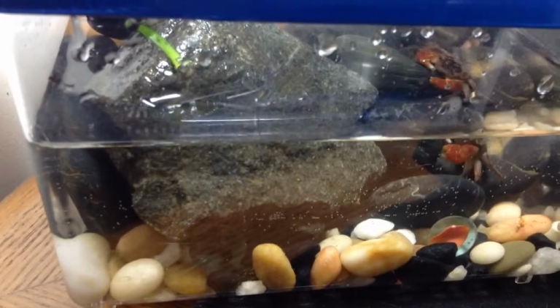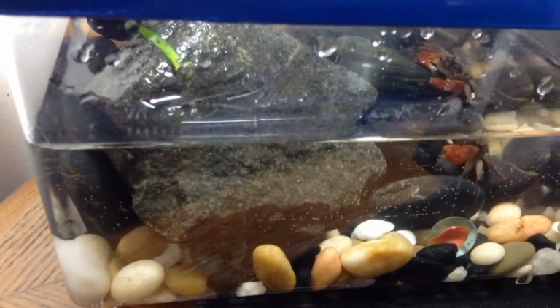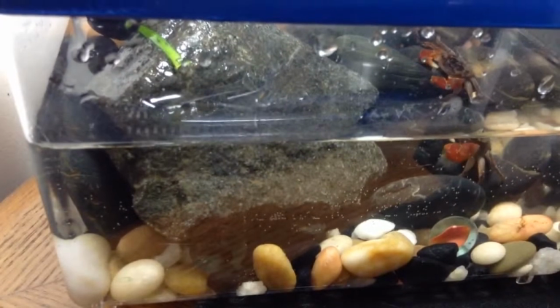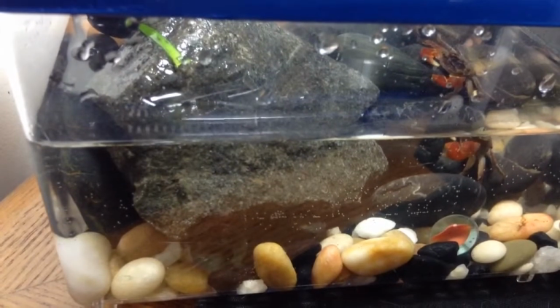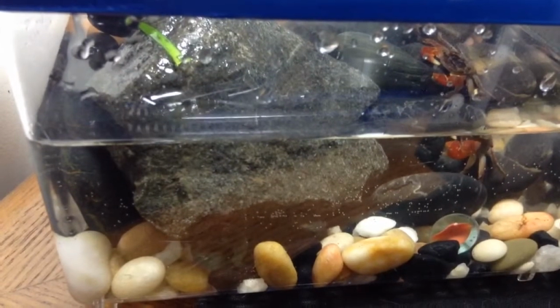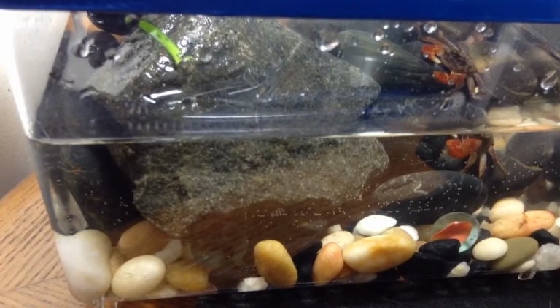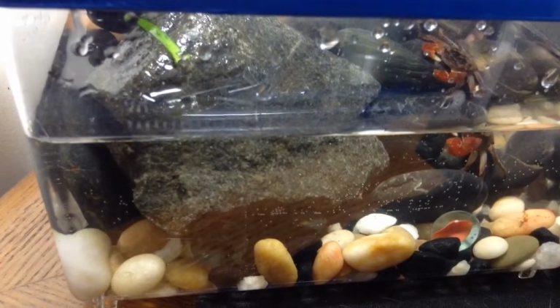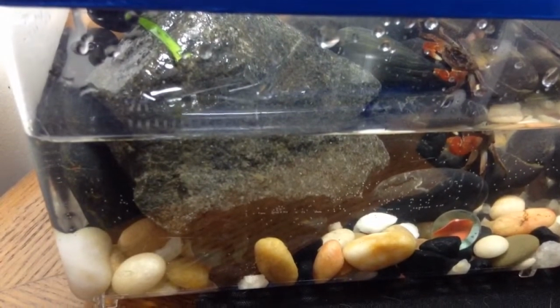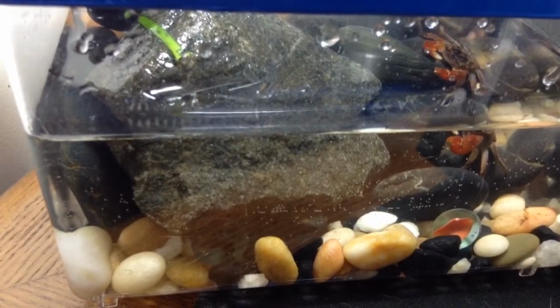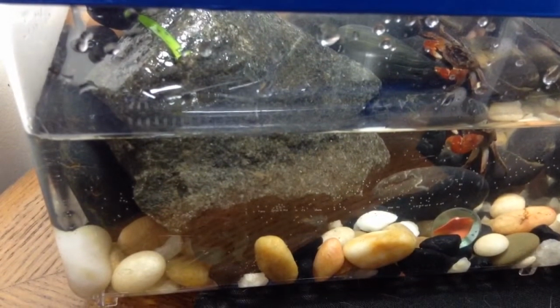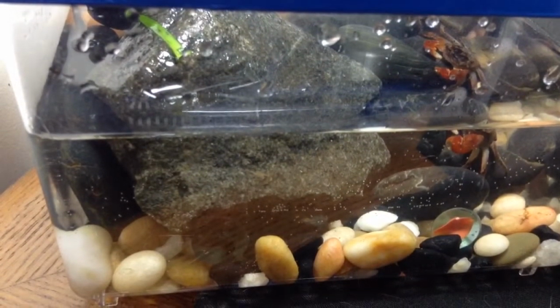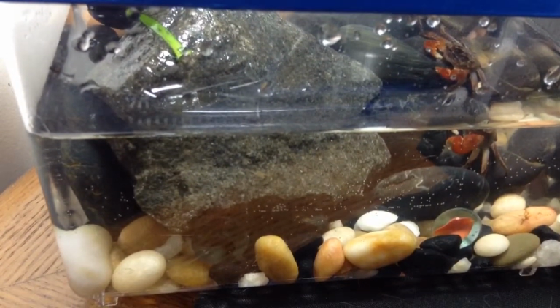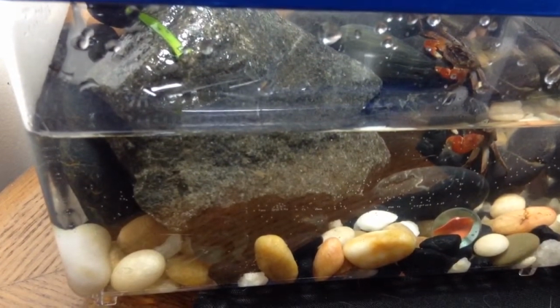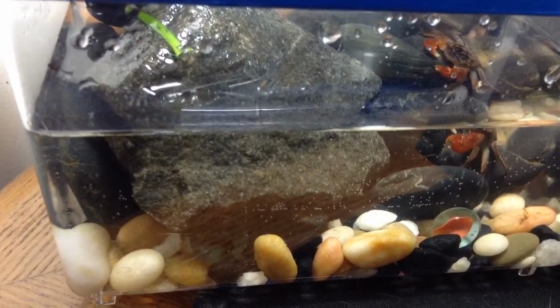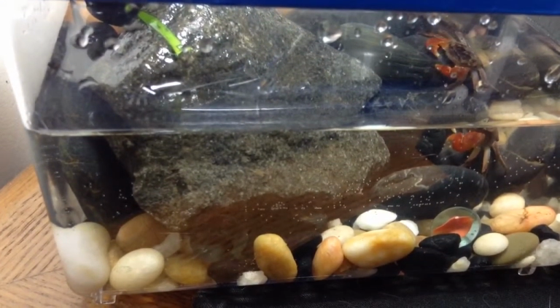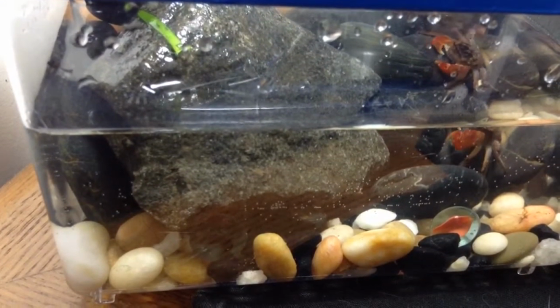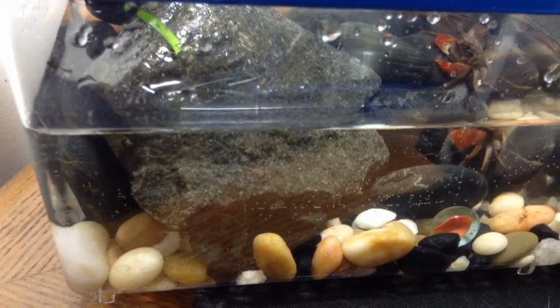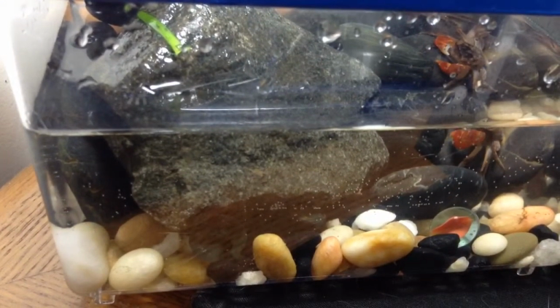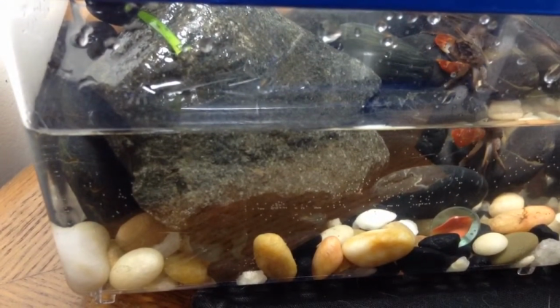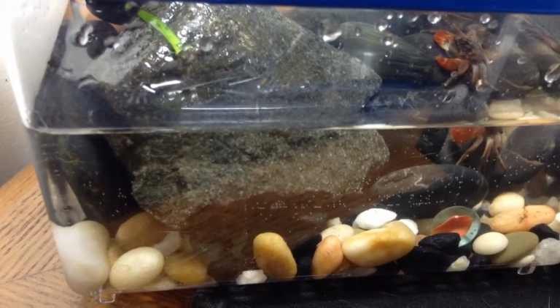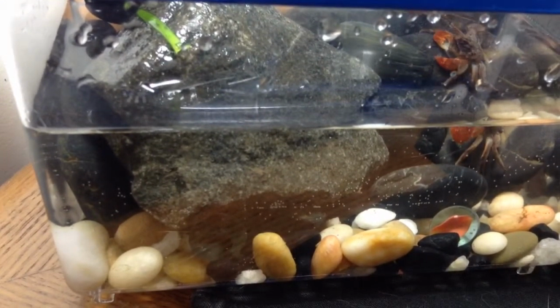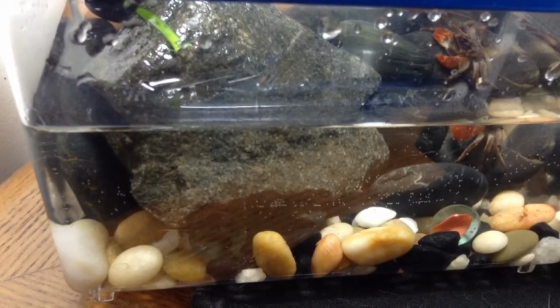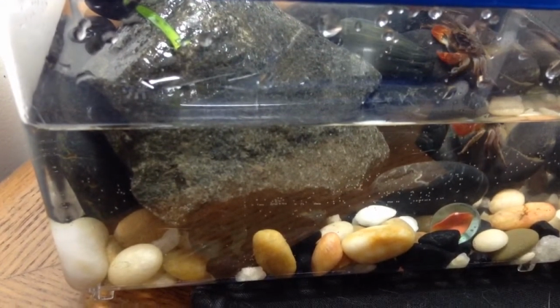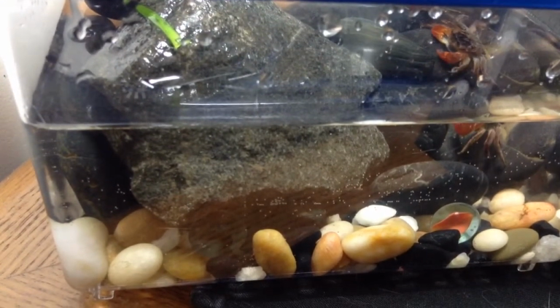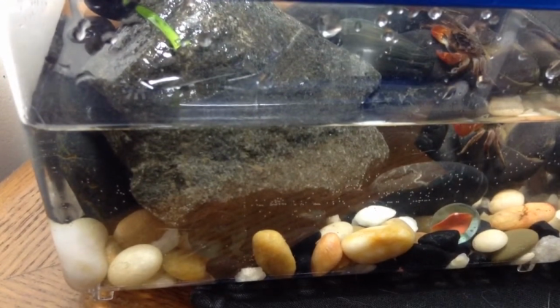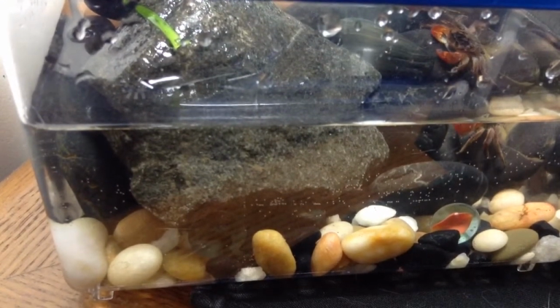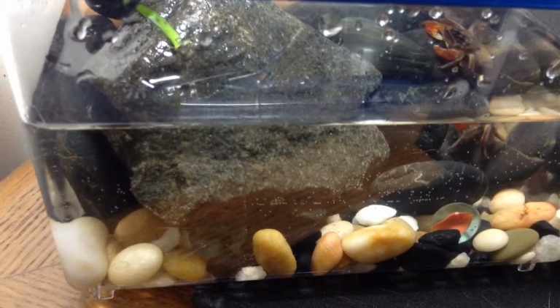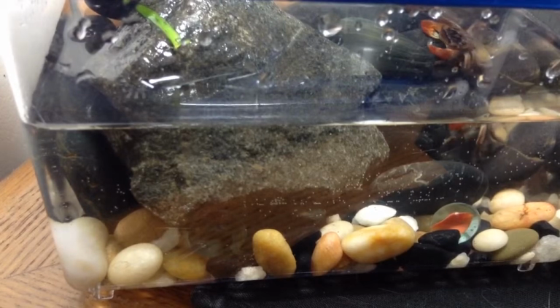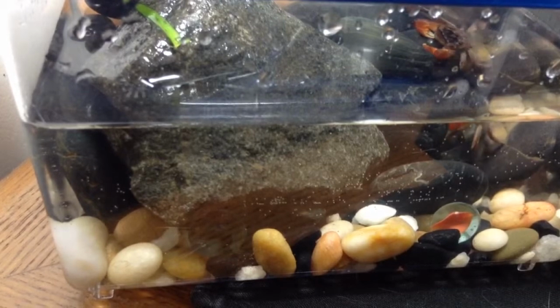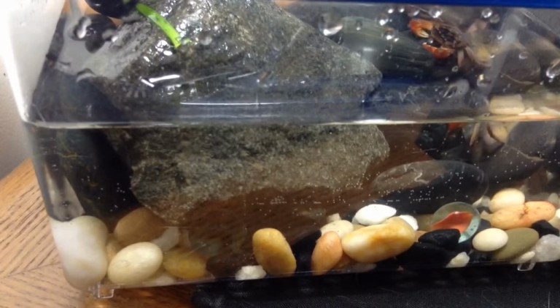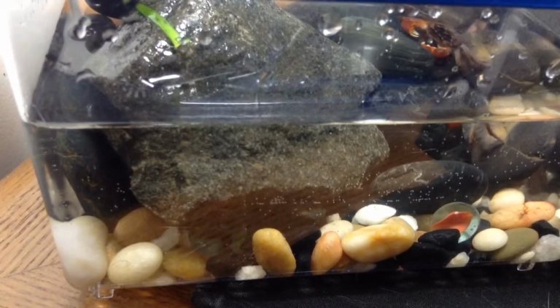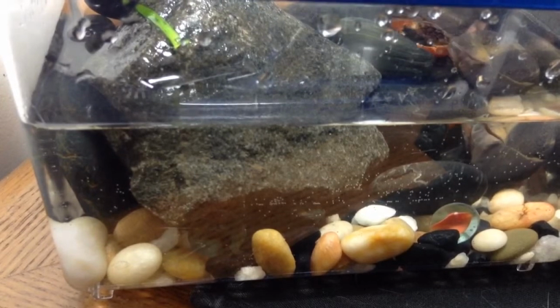You see he's out of the water now — he's on that rock. Because that's what they like to do.